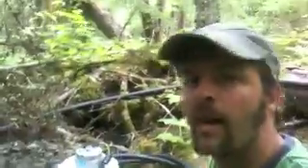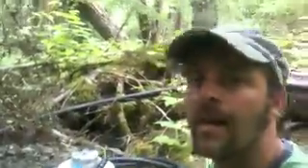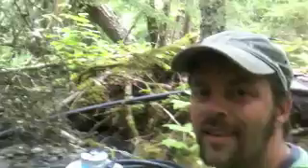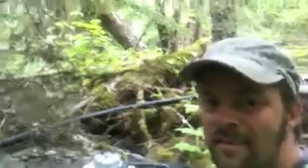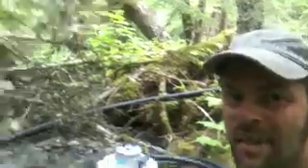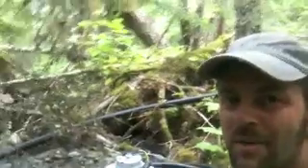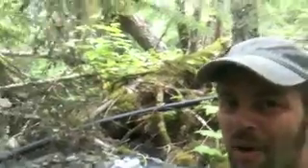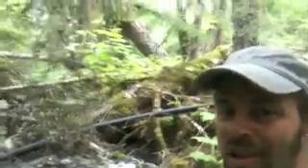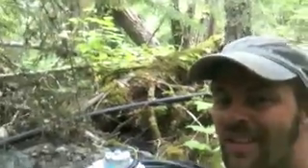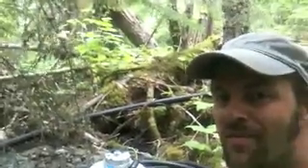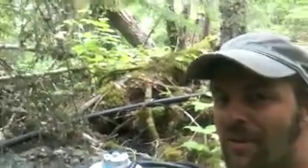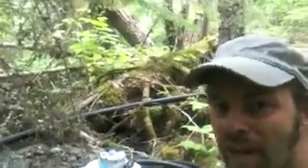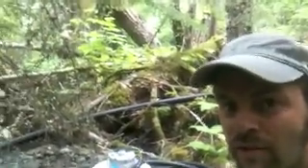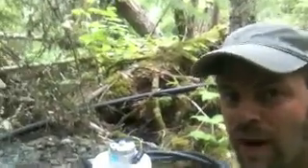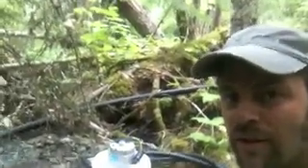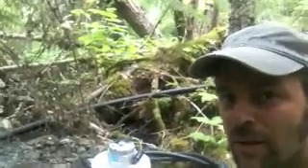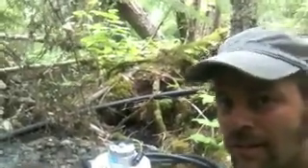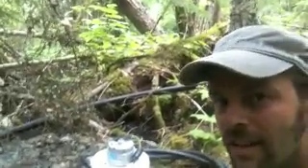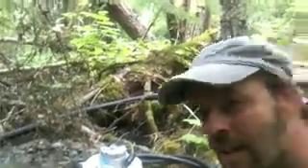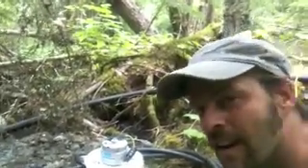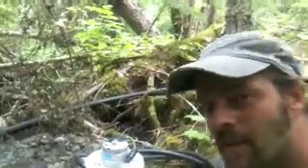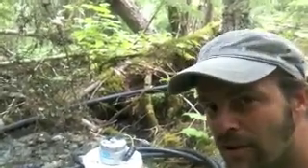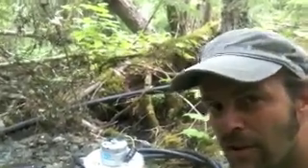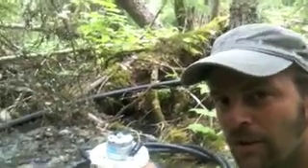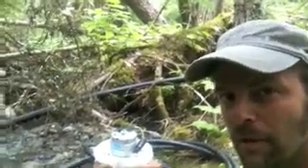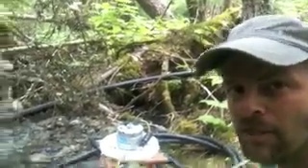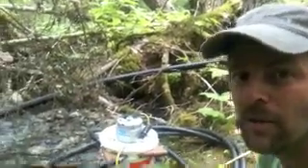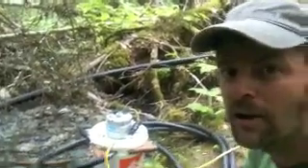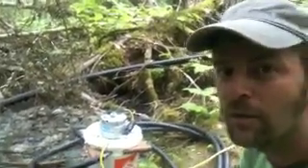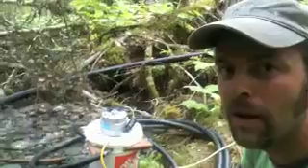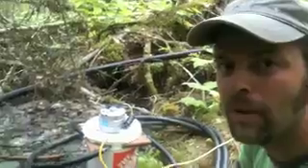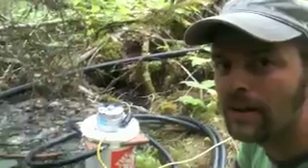Hey, my name is Paul. I'm from the Vancouver Hackerspace, and I'm here to show you my micro hydro power bucket.